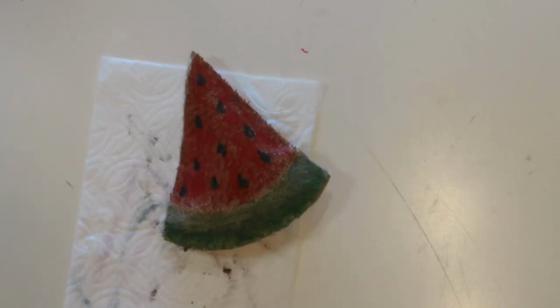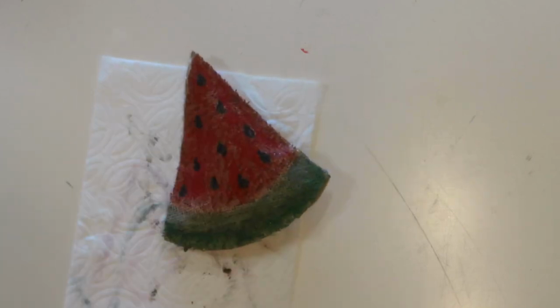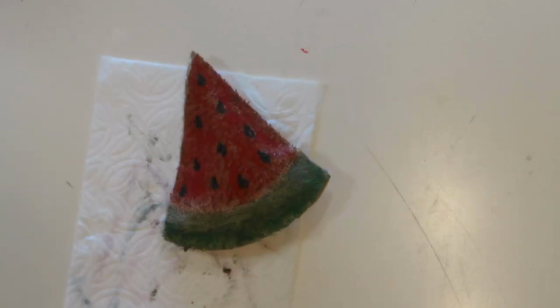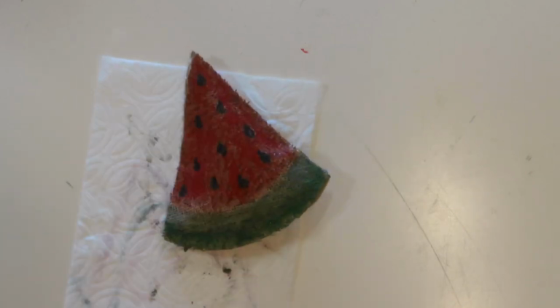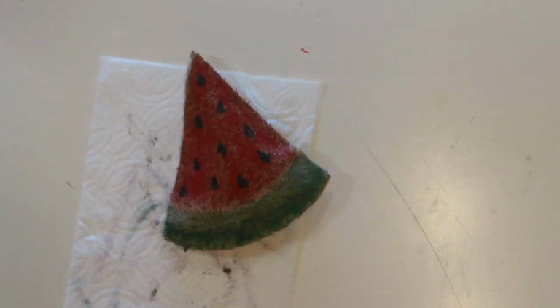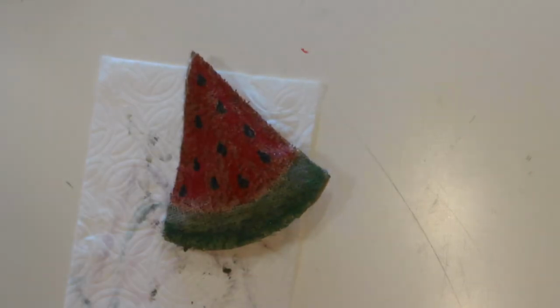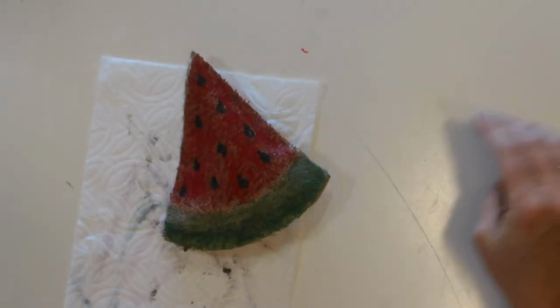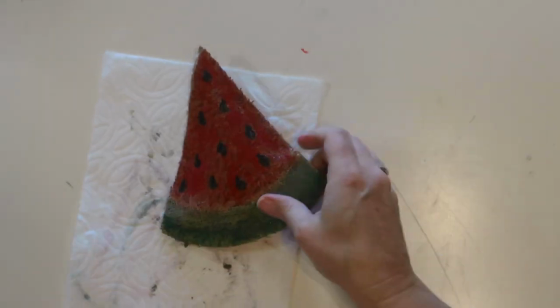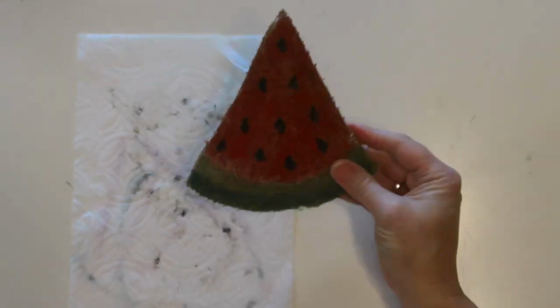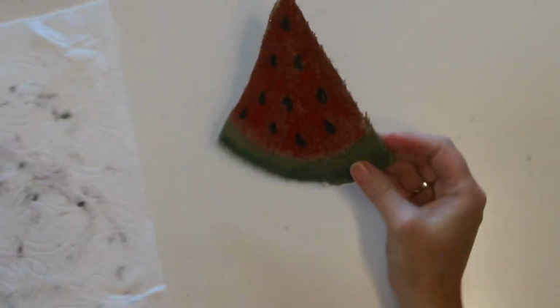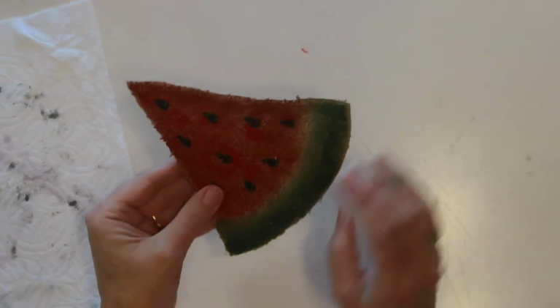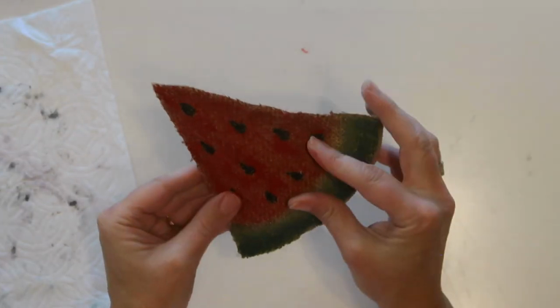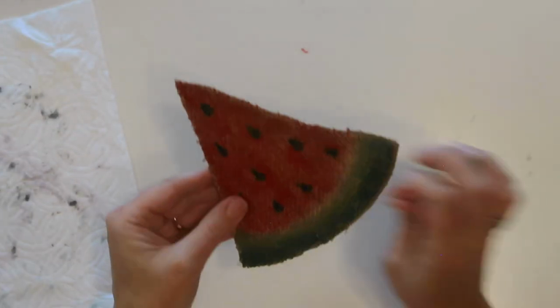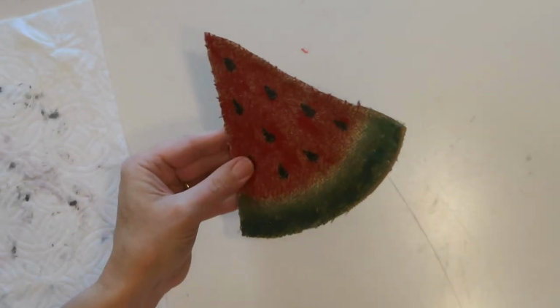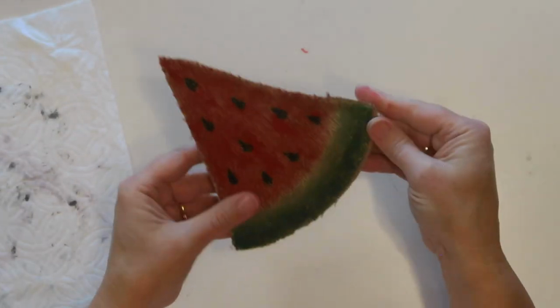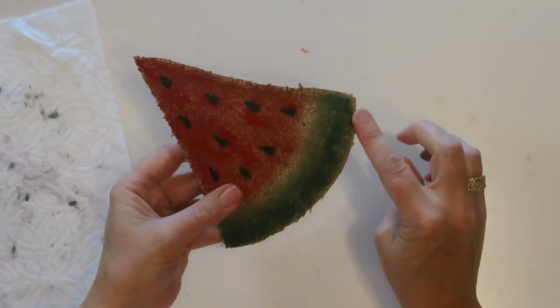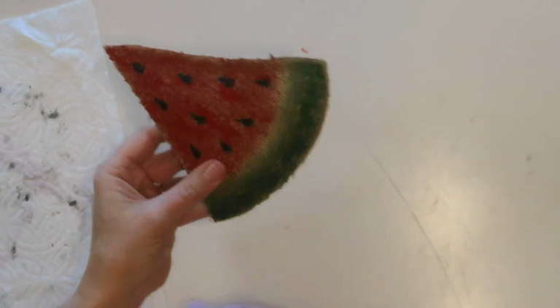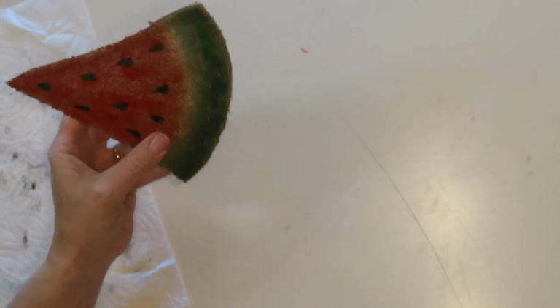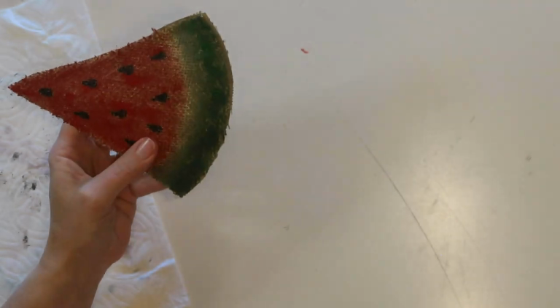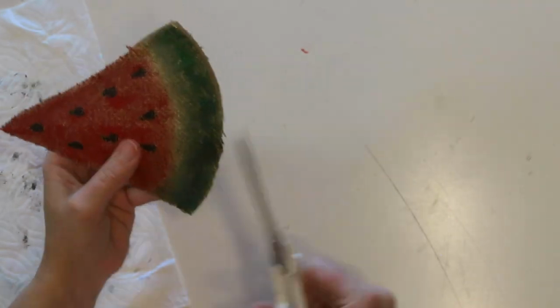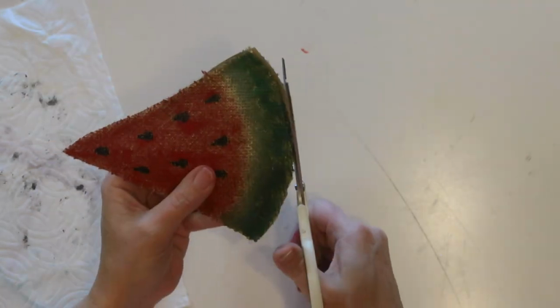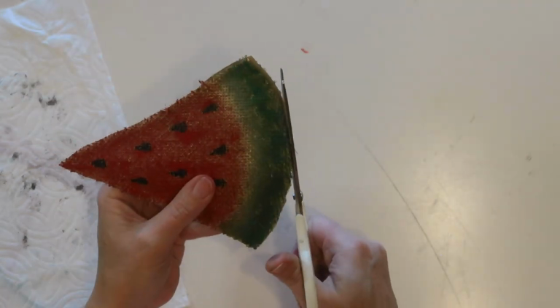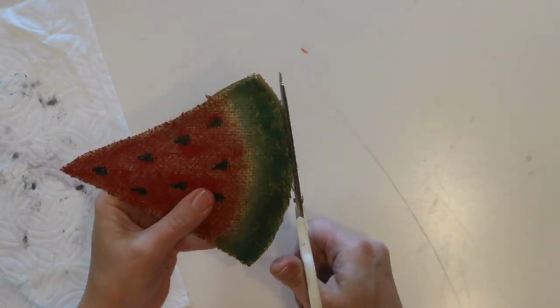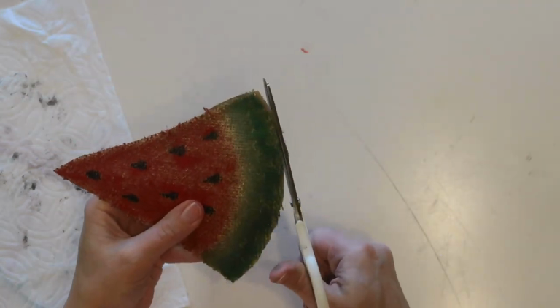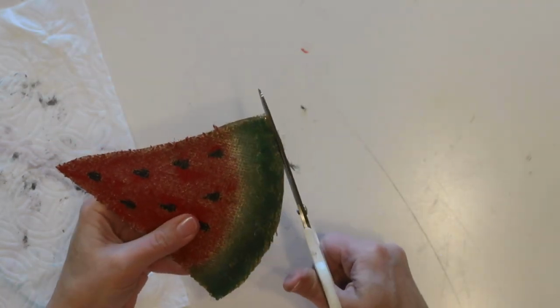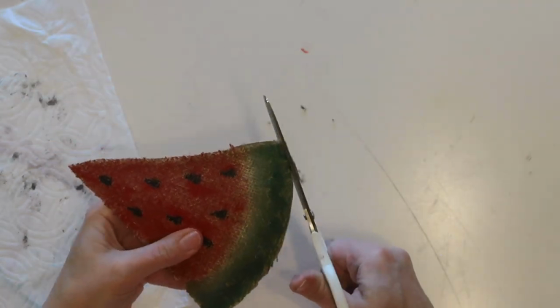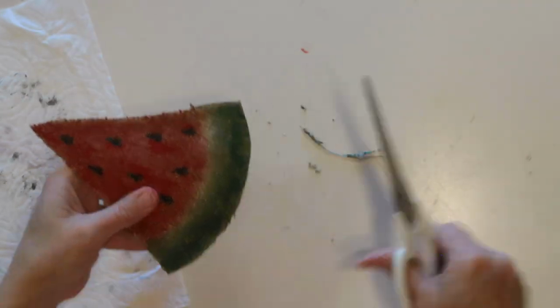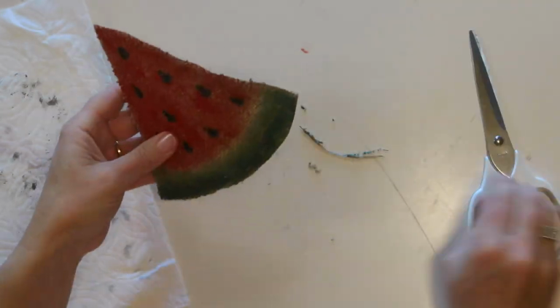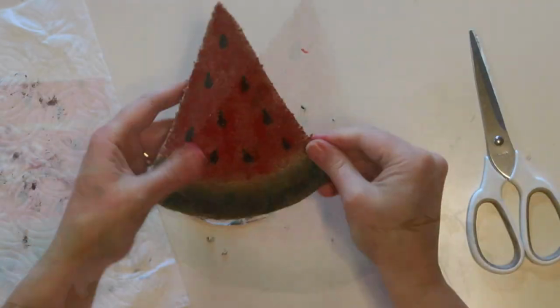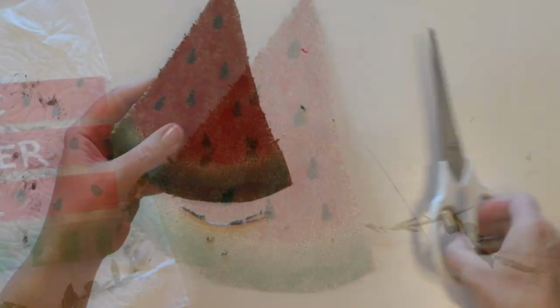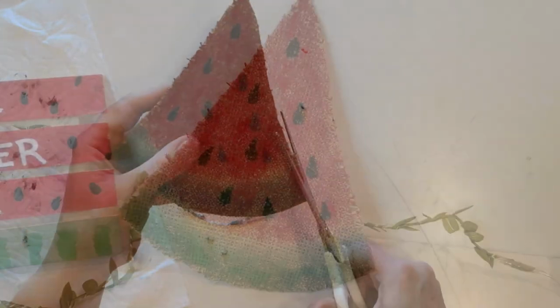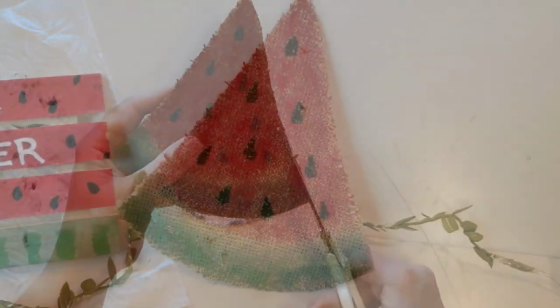I didn't get mine lined up quite perfectly so I'm just trimming it a little bit, and then it's all finished.